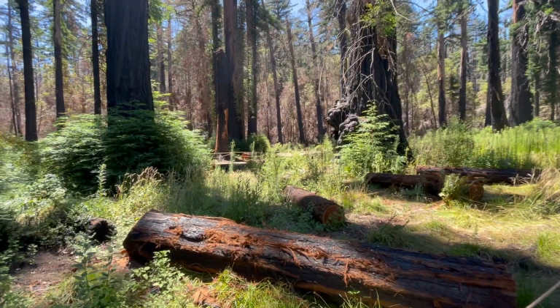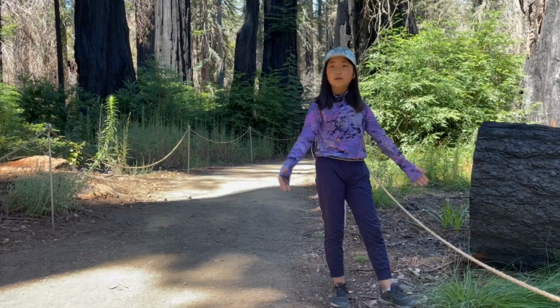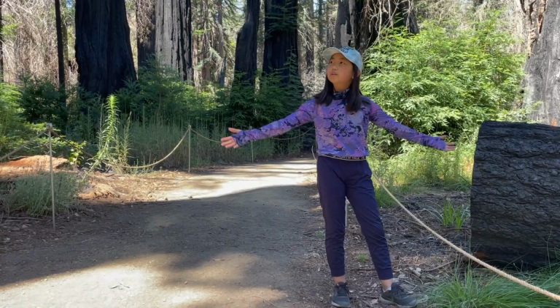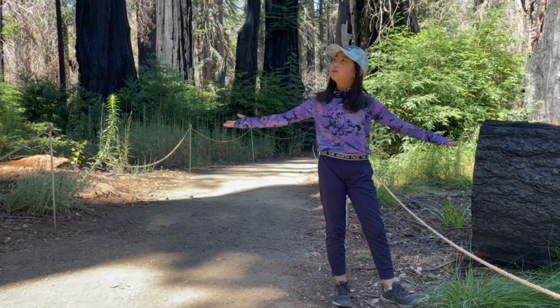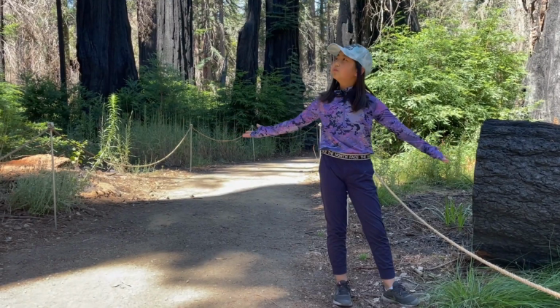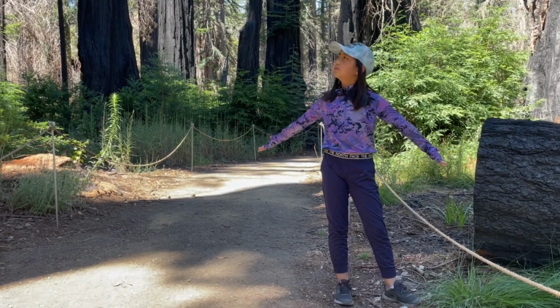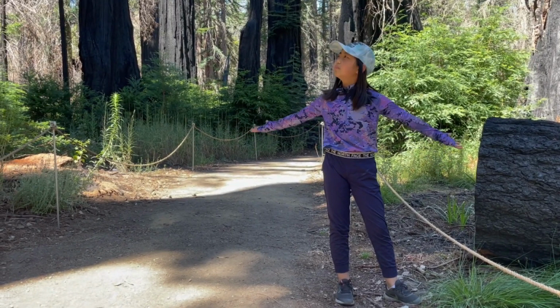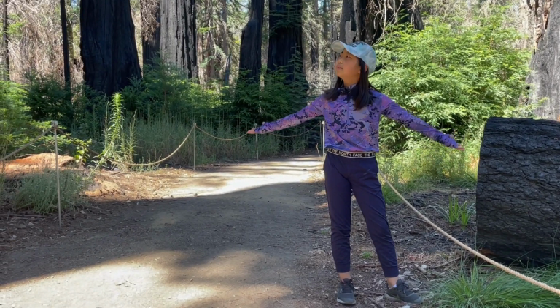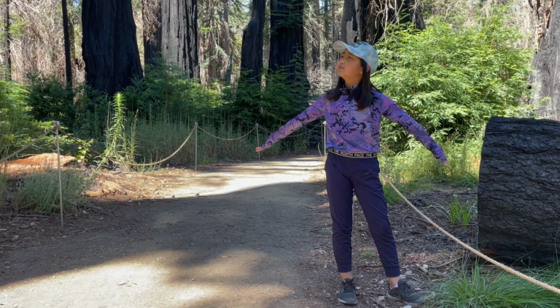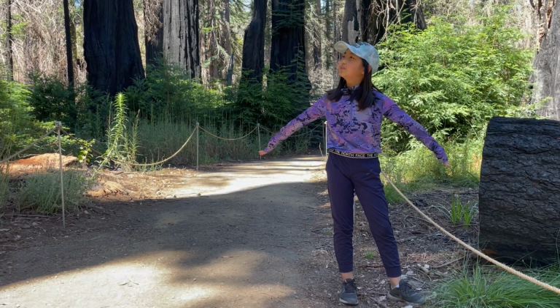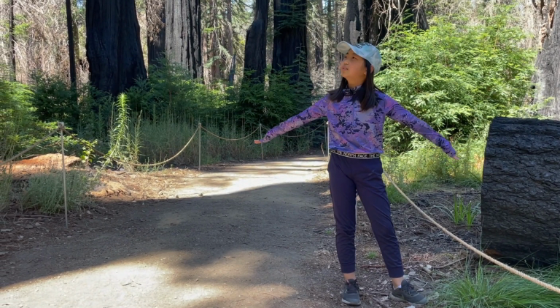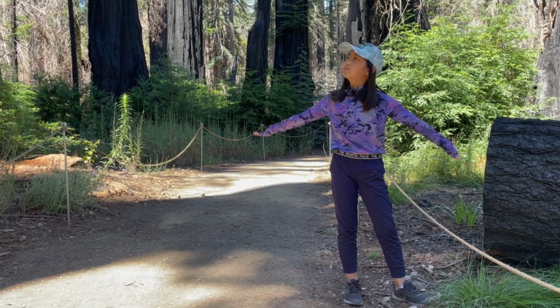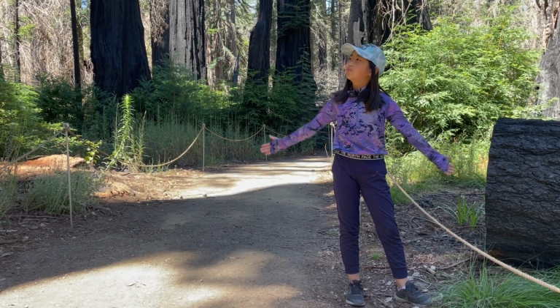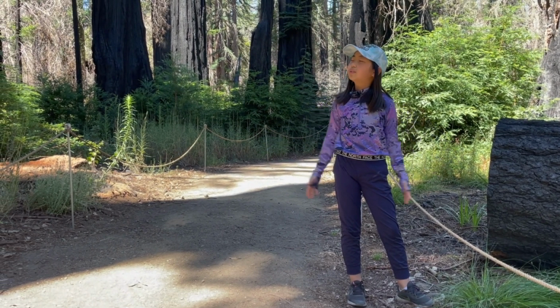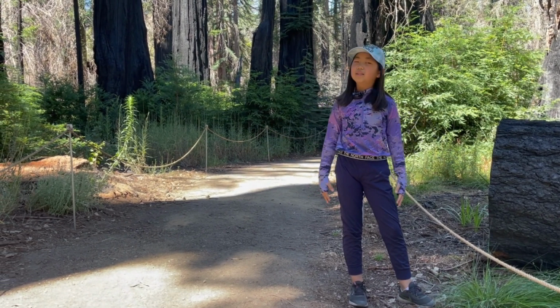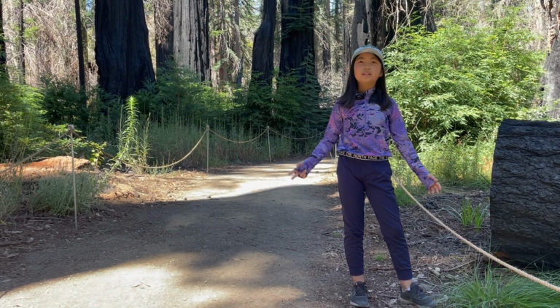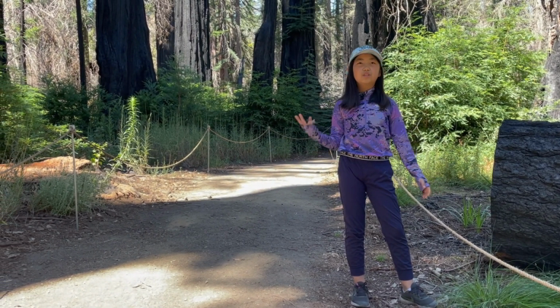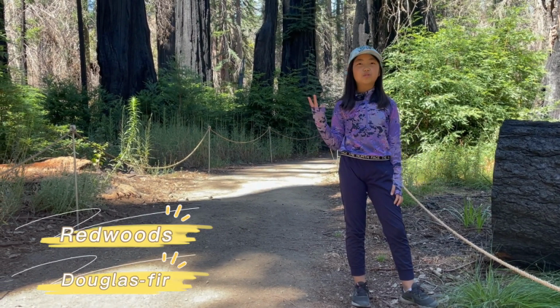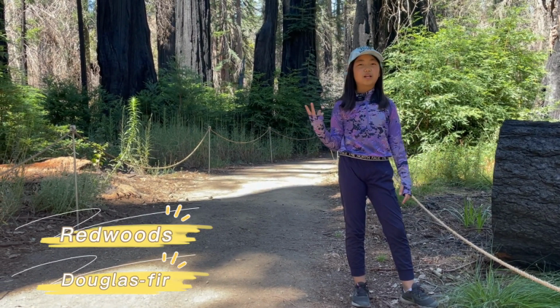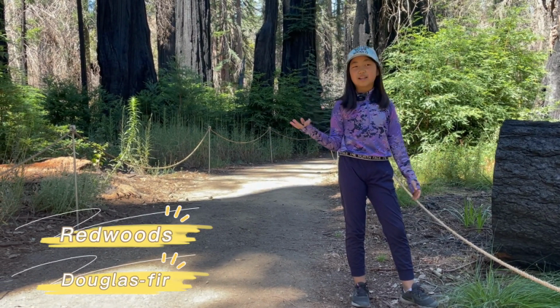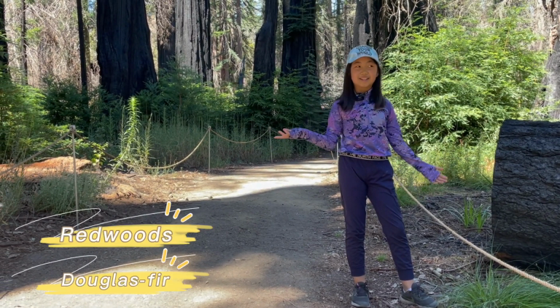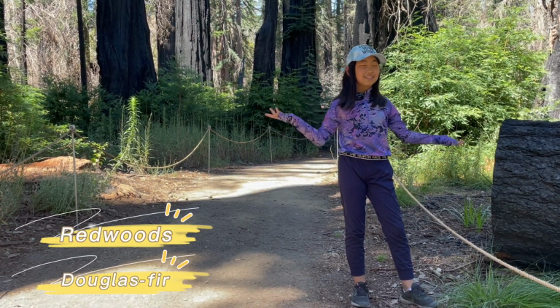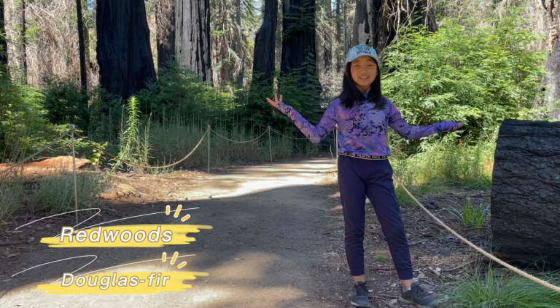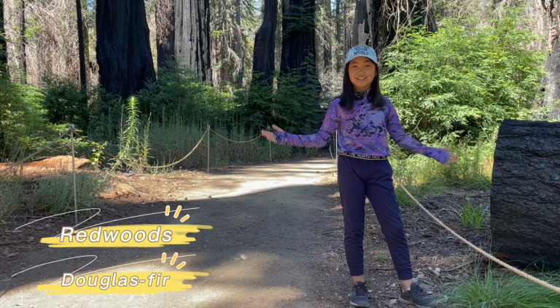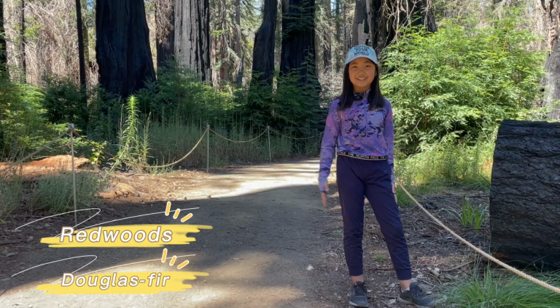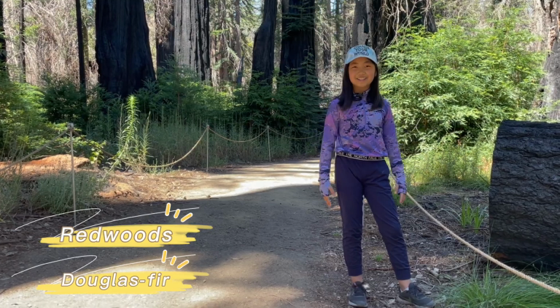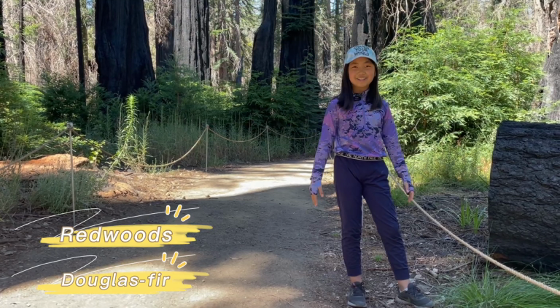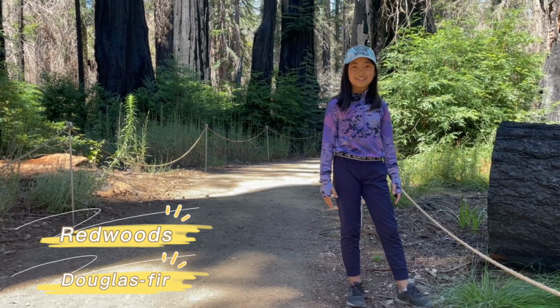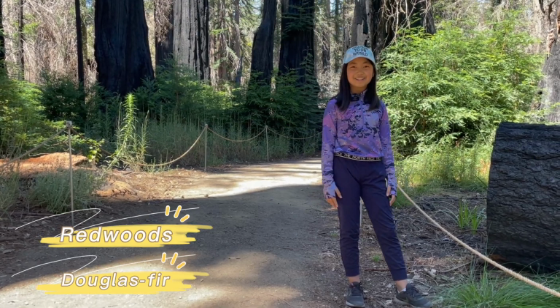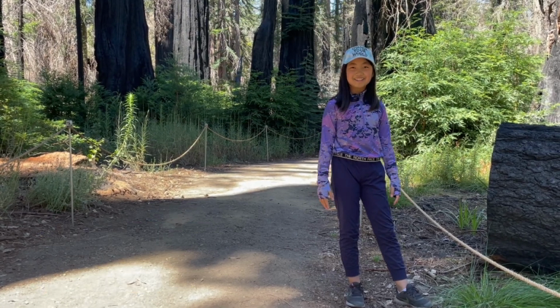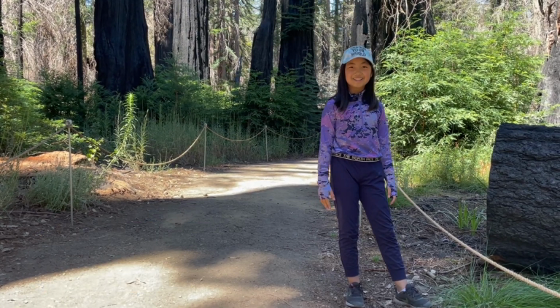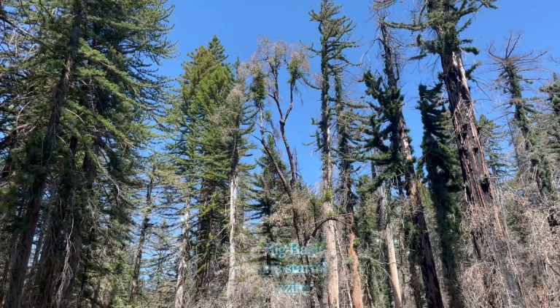Those are the main differences between these two gigantic trees.